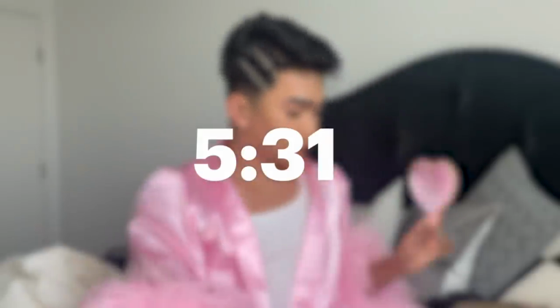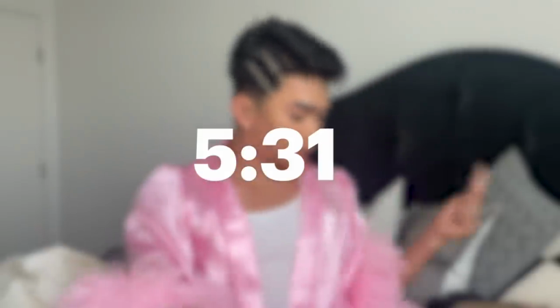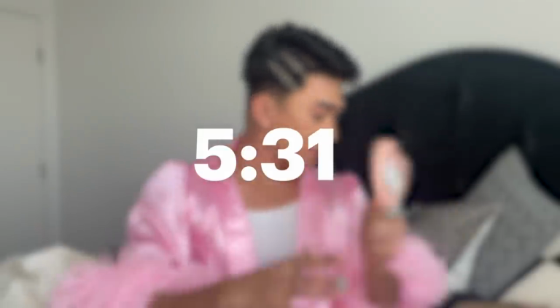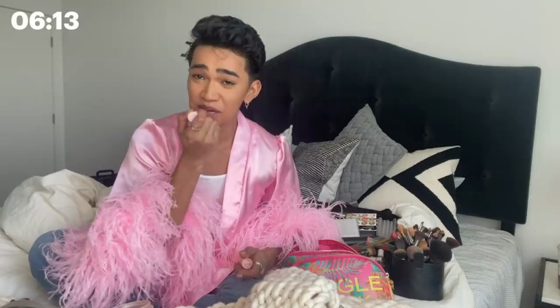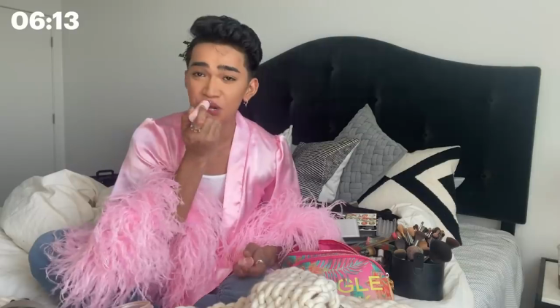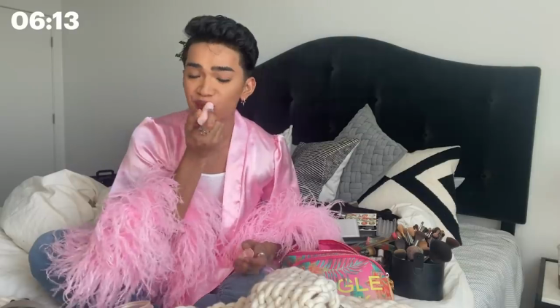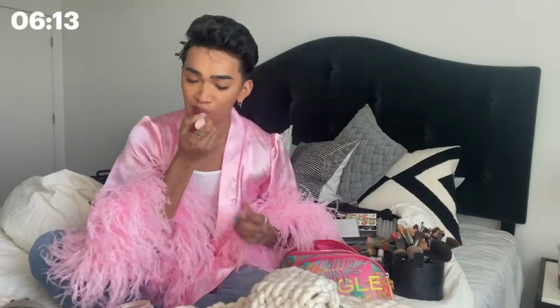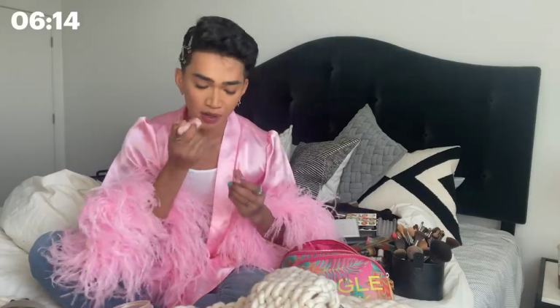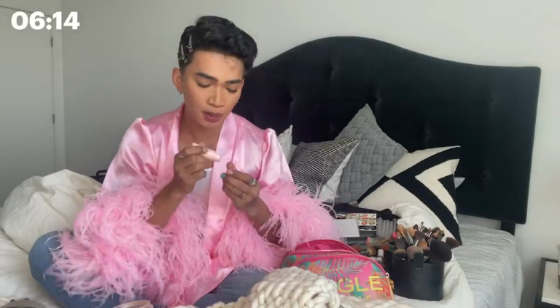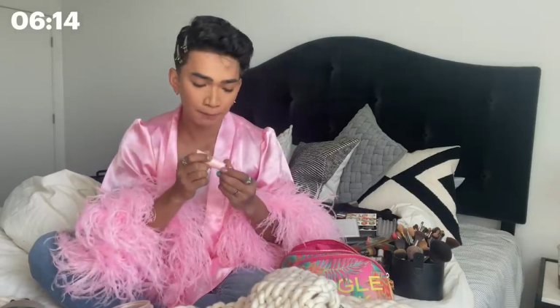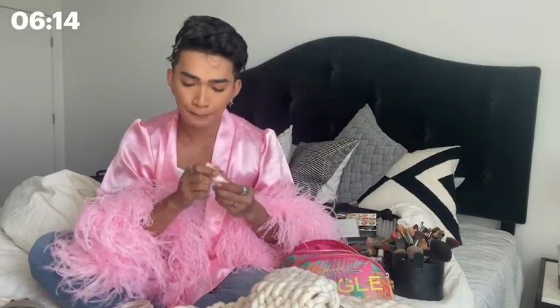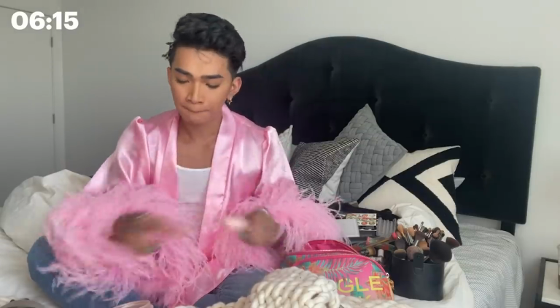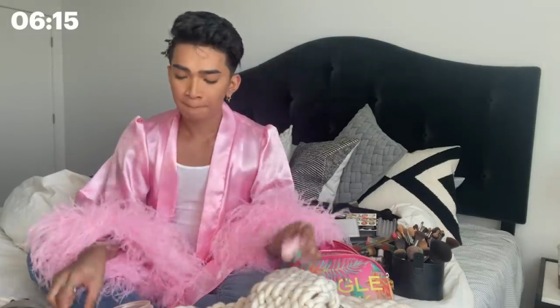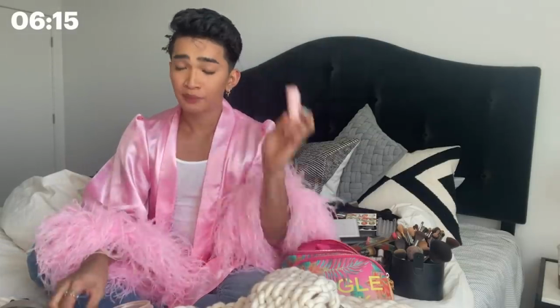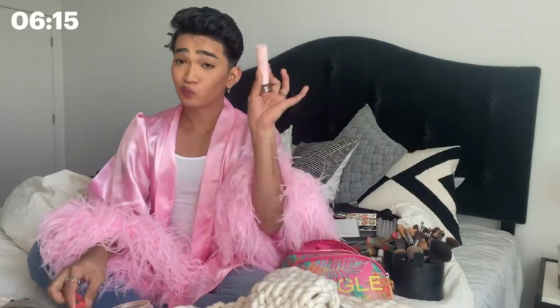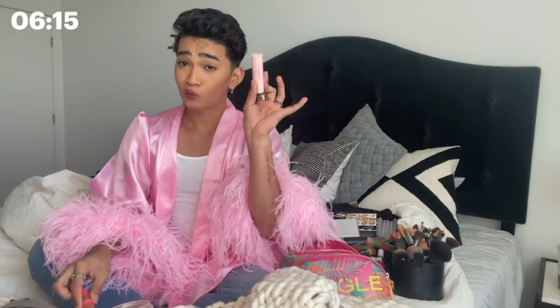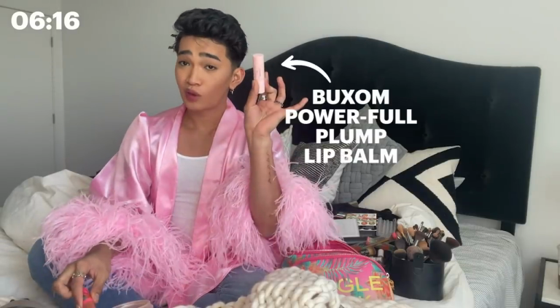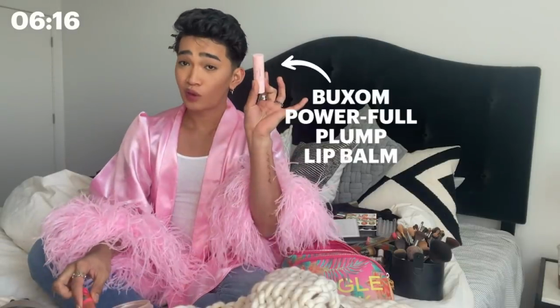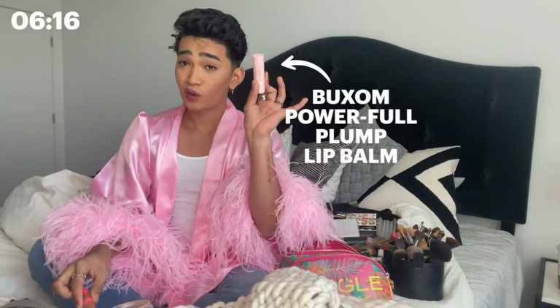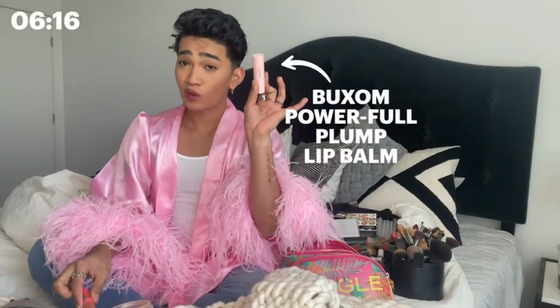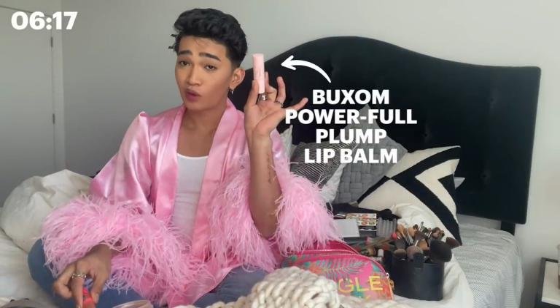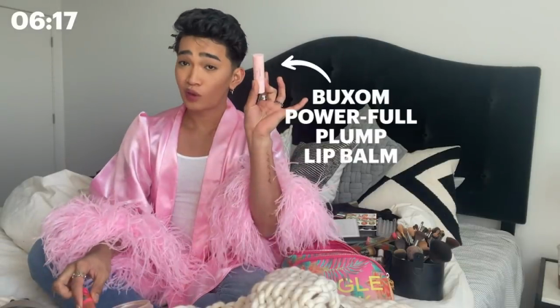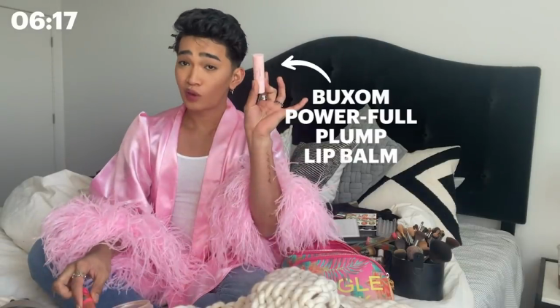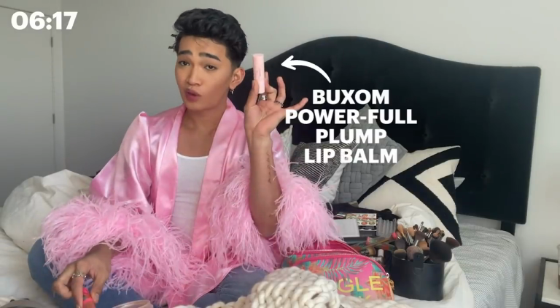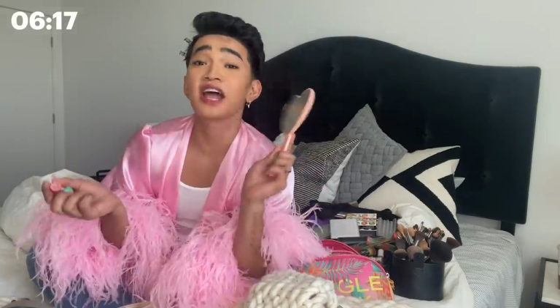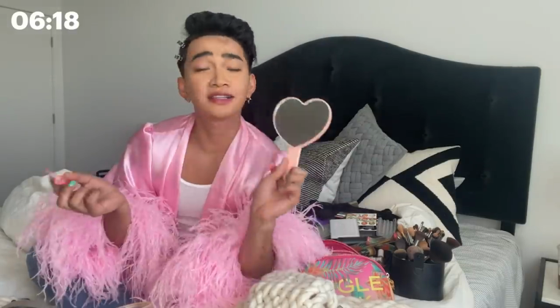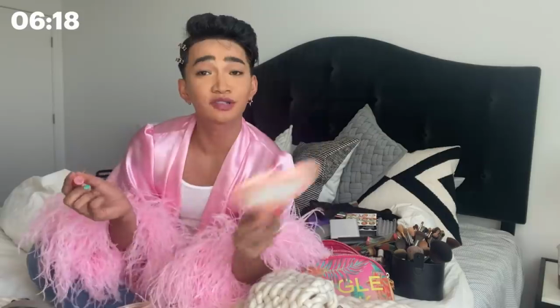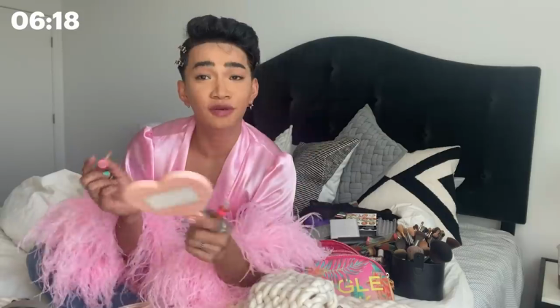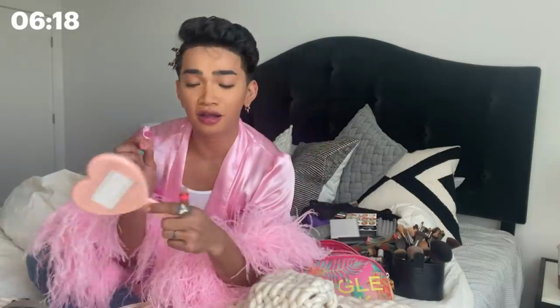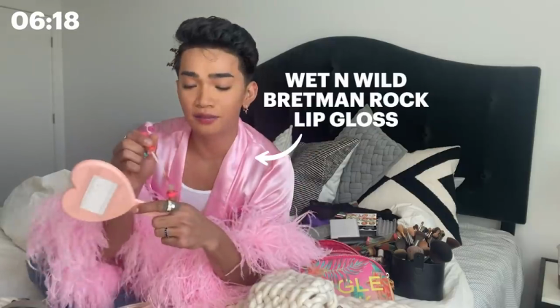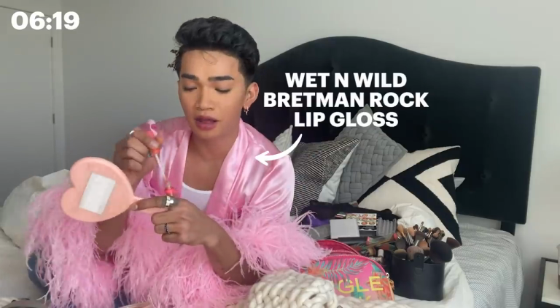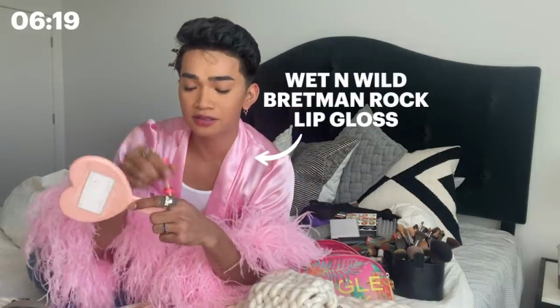So then I apply my lip balm — Buxom. Send me more, please. And then some Jungle Rock lip gloss.